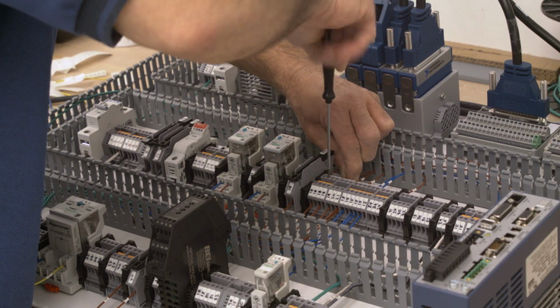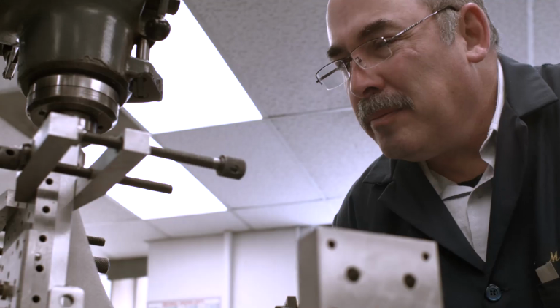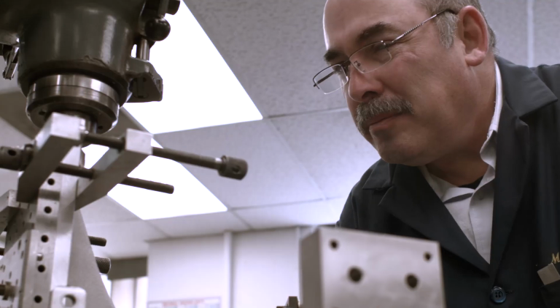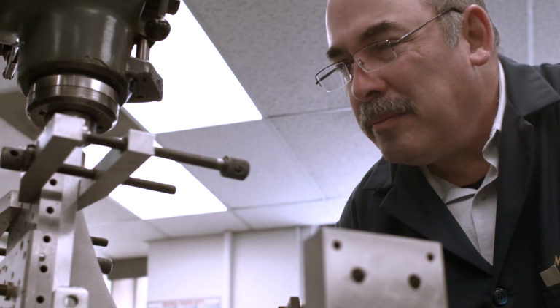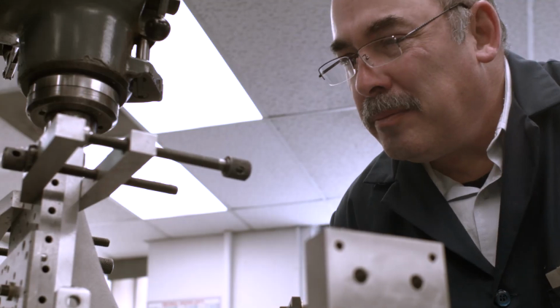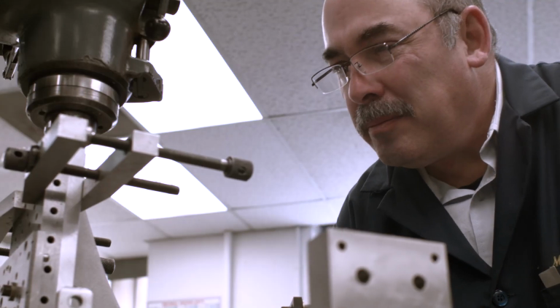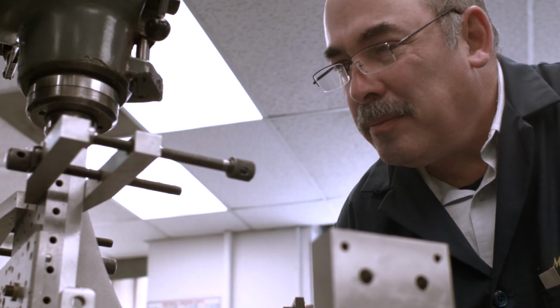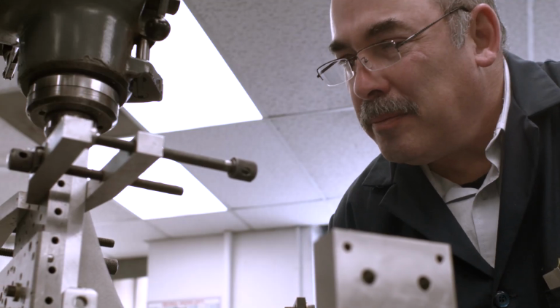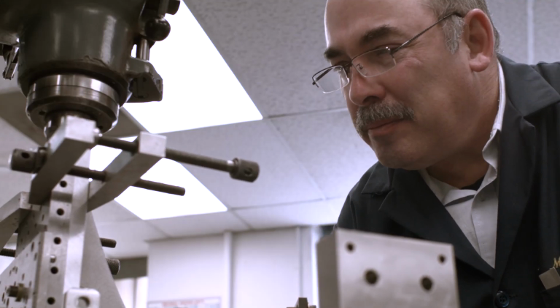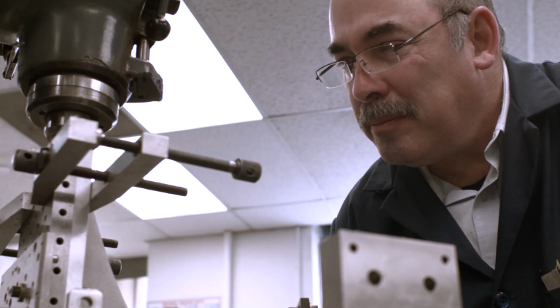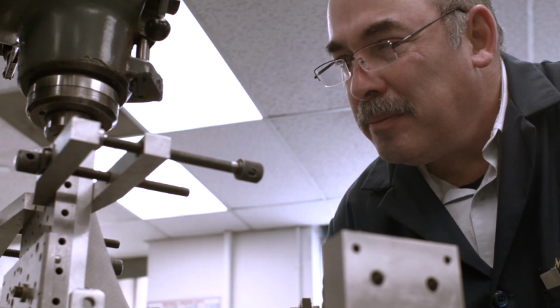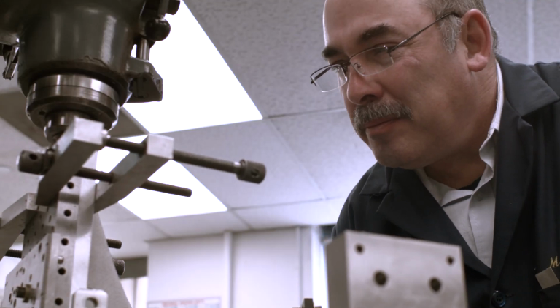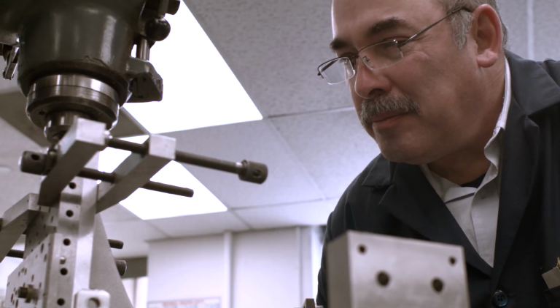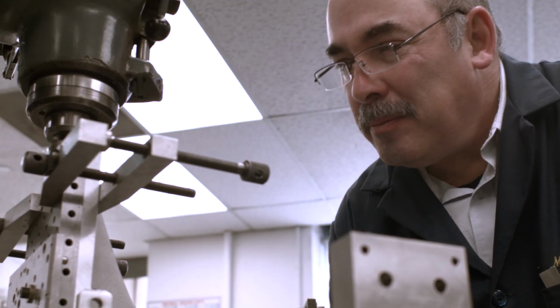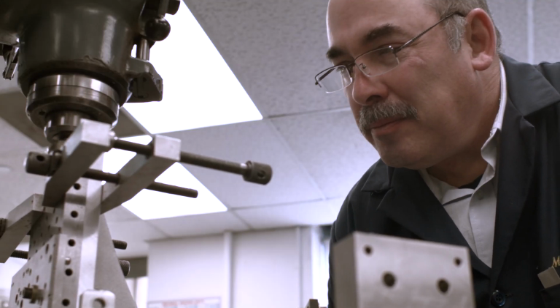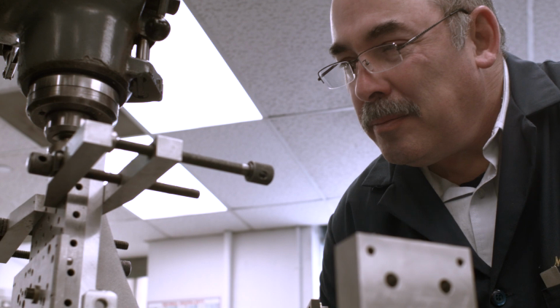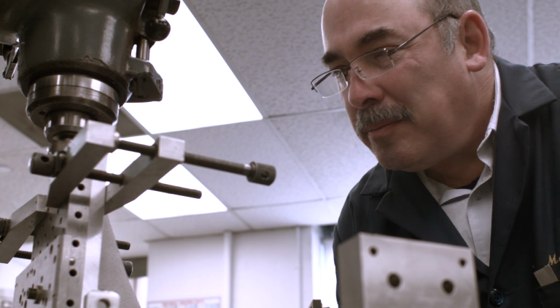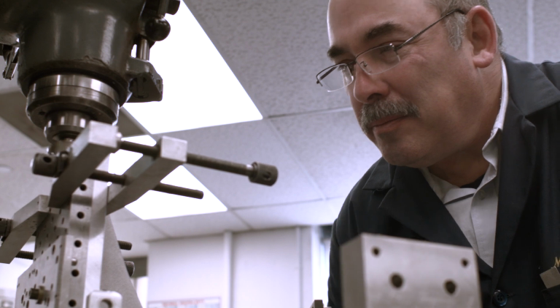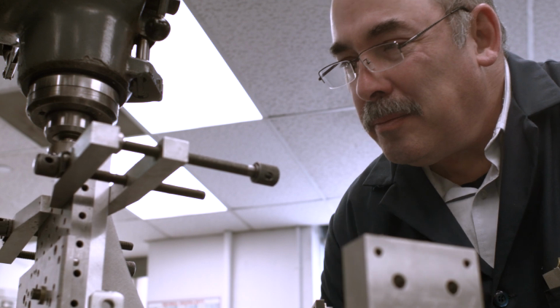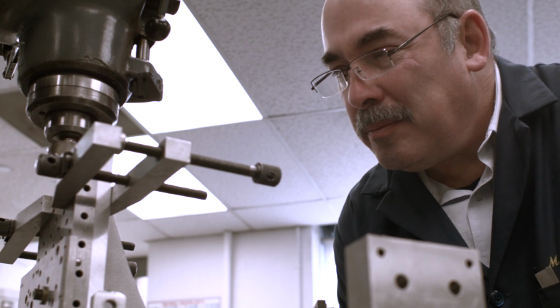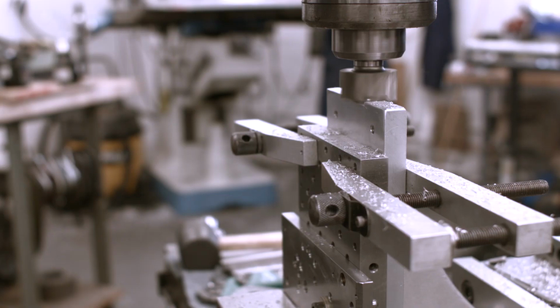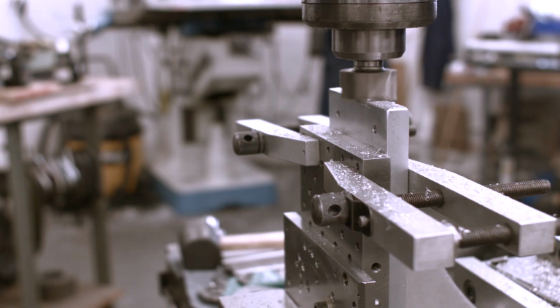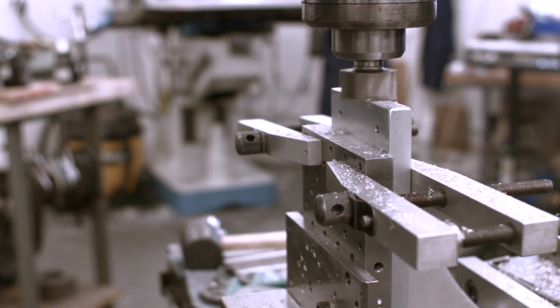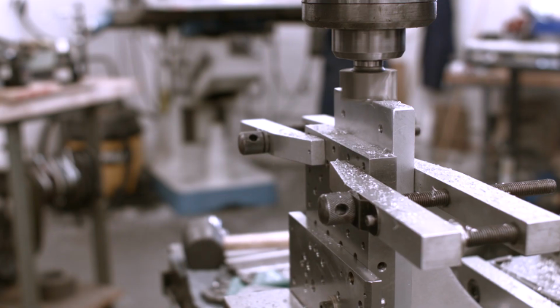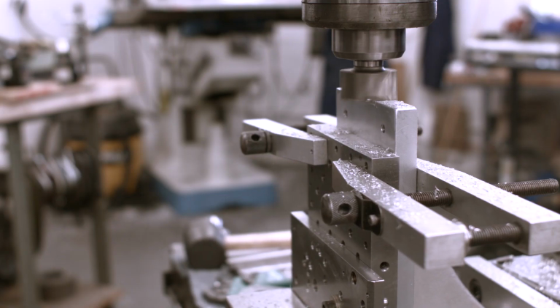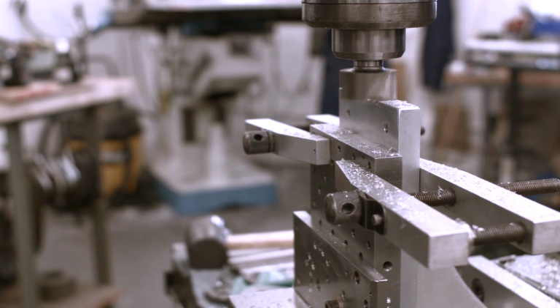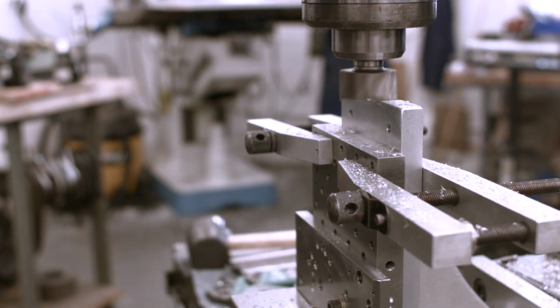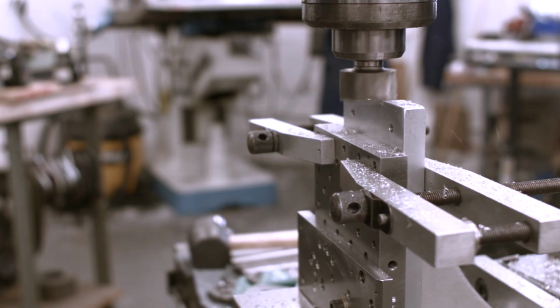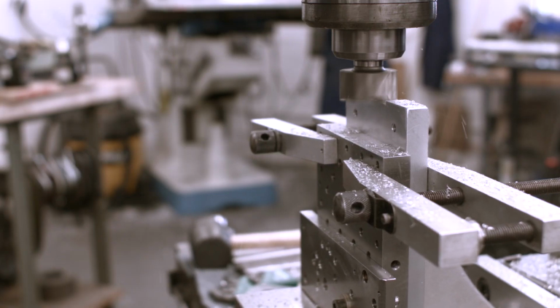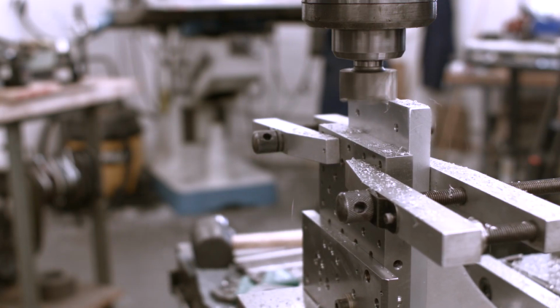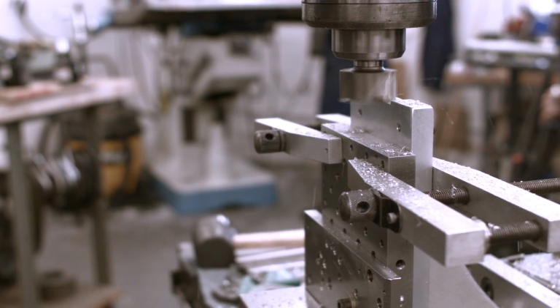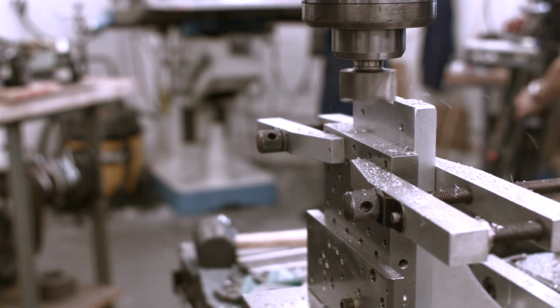In the machine shop, SMP manufactures testers and production equipment and even builds machines for the production floor.